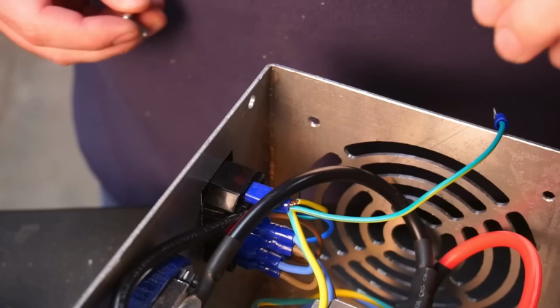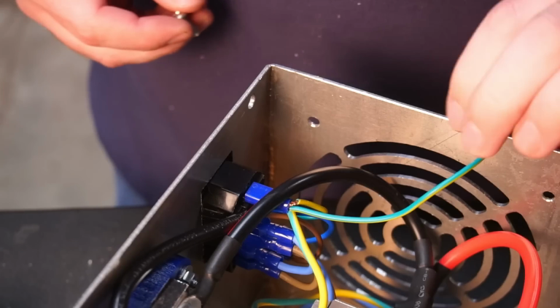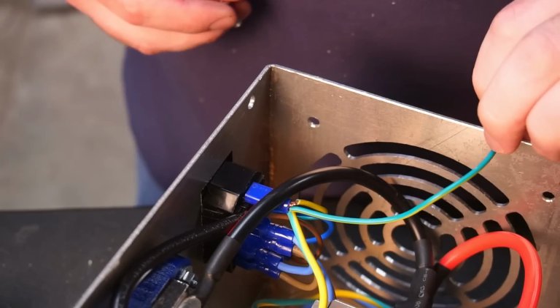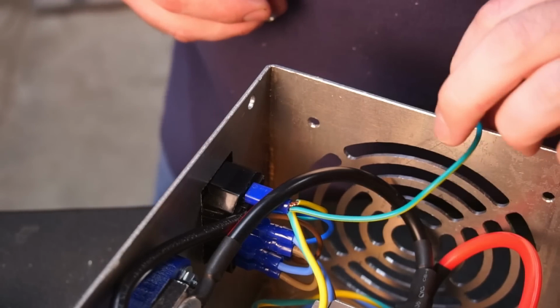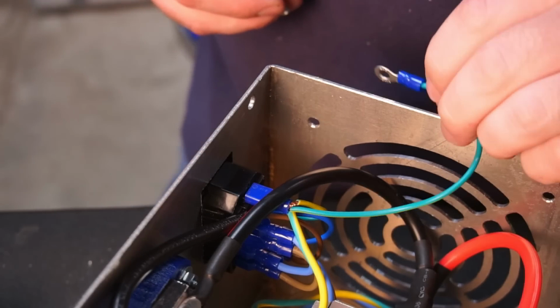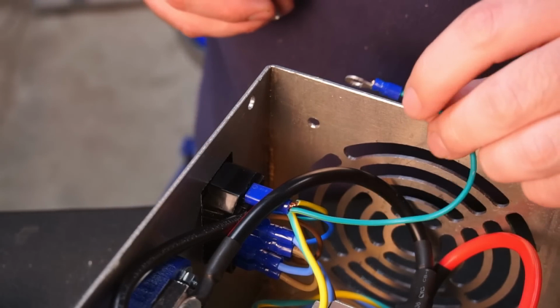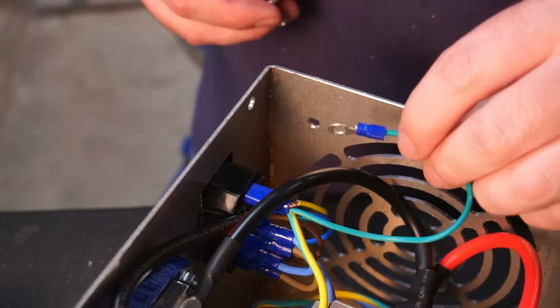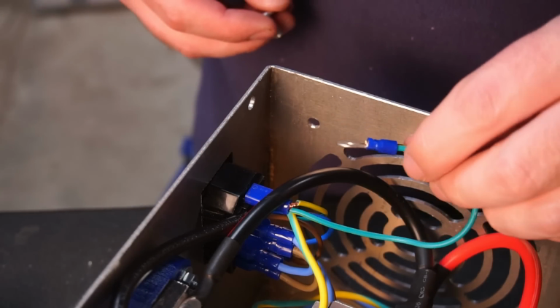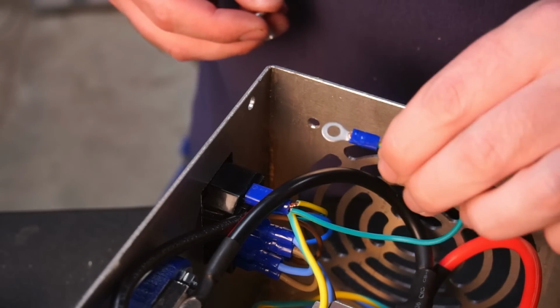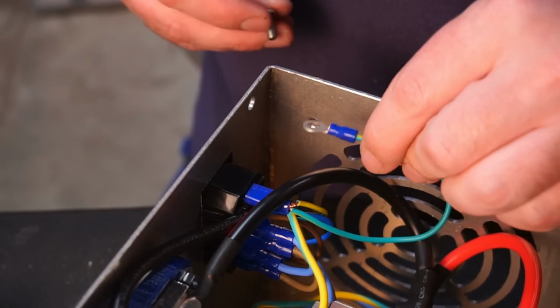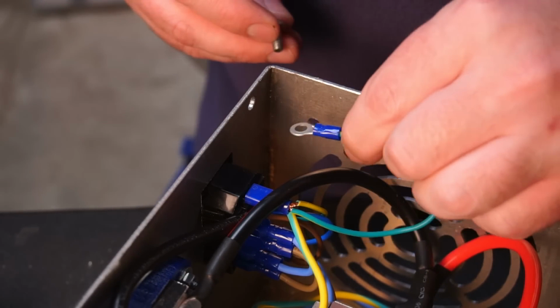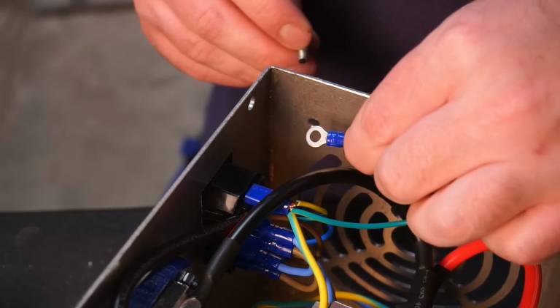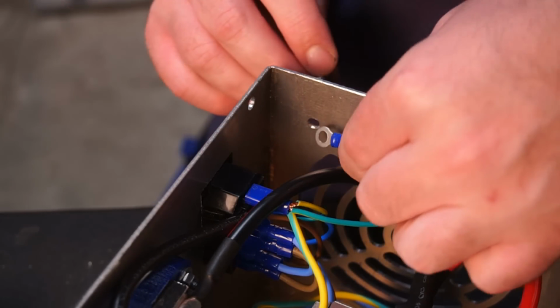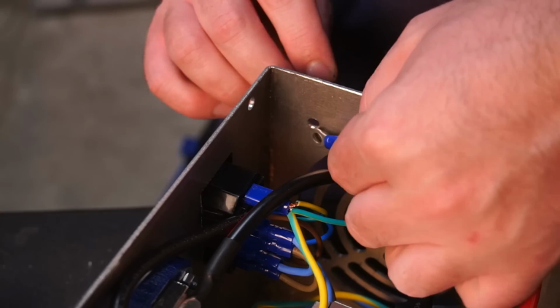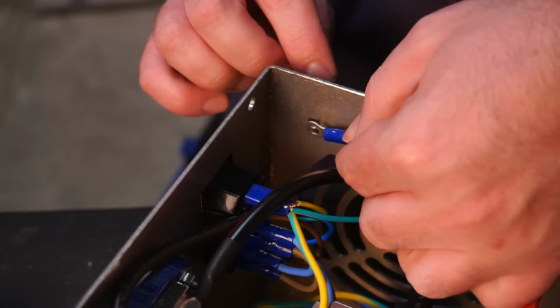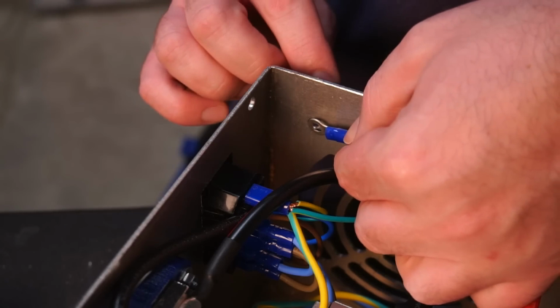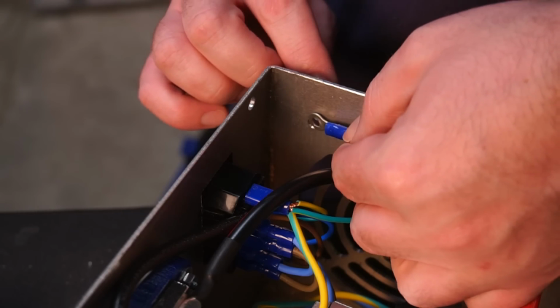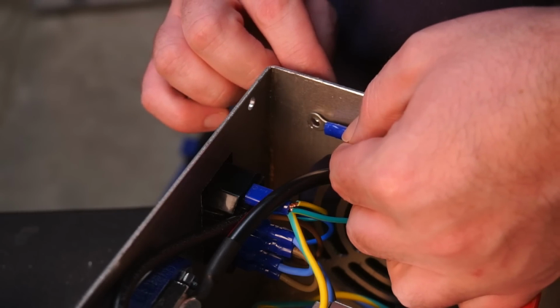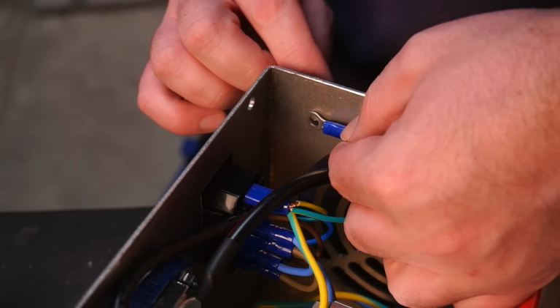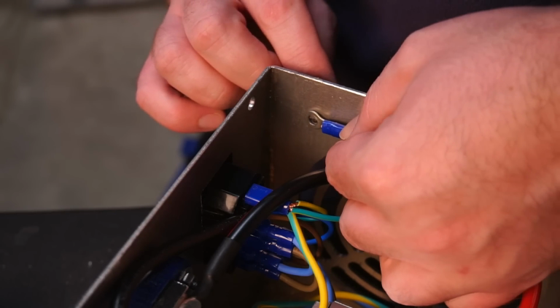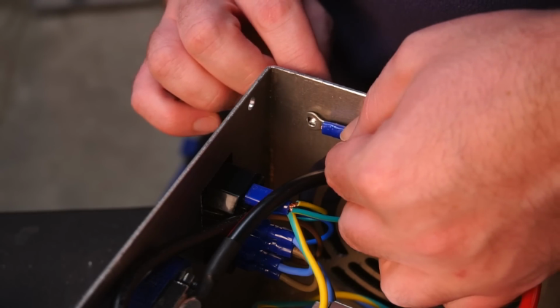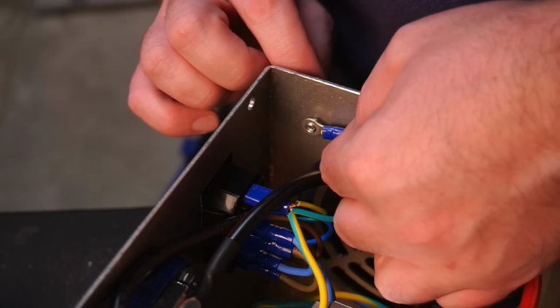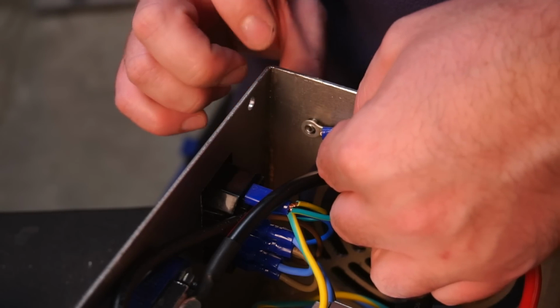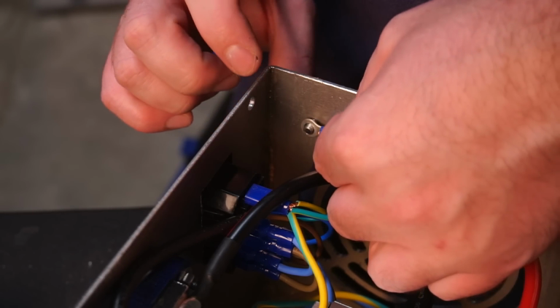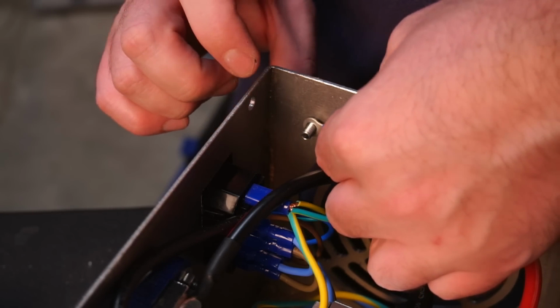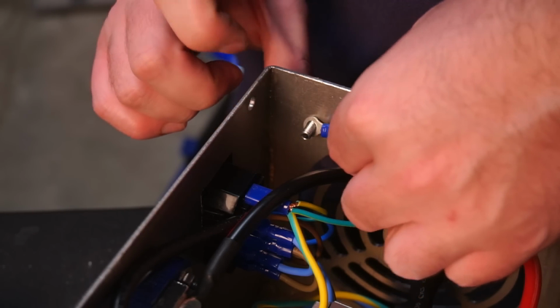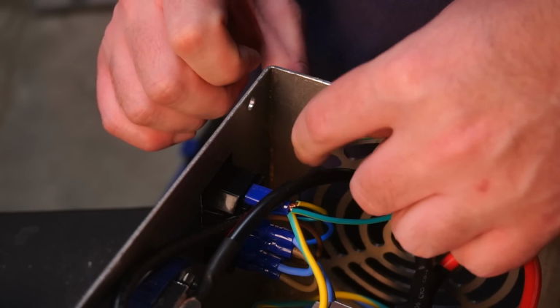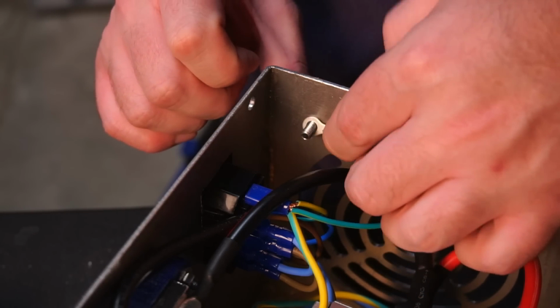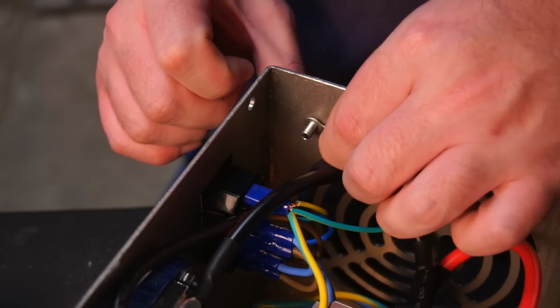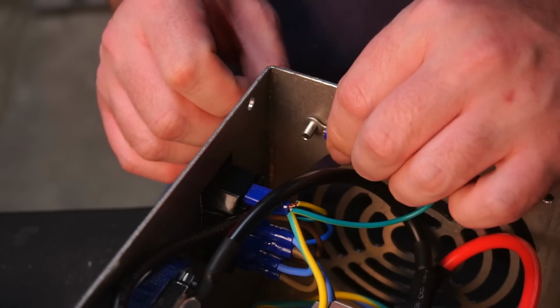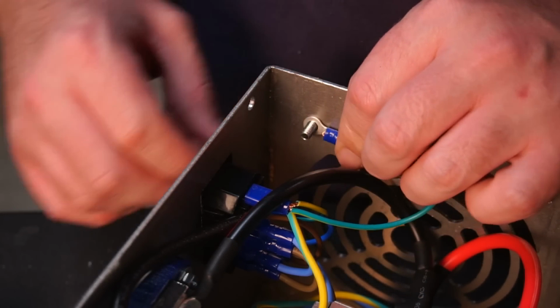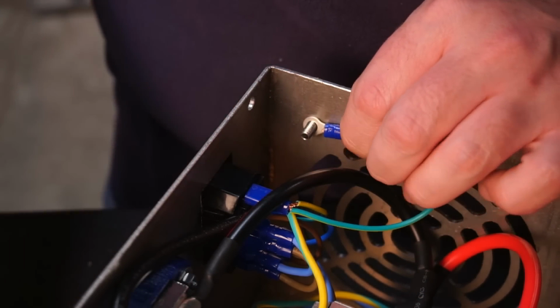And if you're using a metal enclosure like I am, don't forget to add a grounding wire to the chassis.